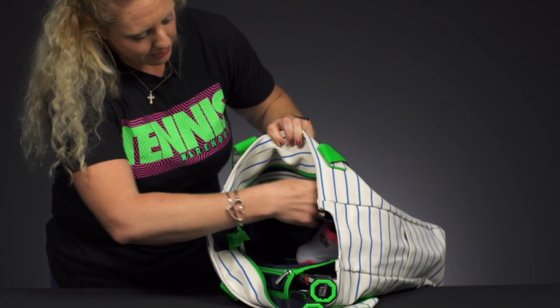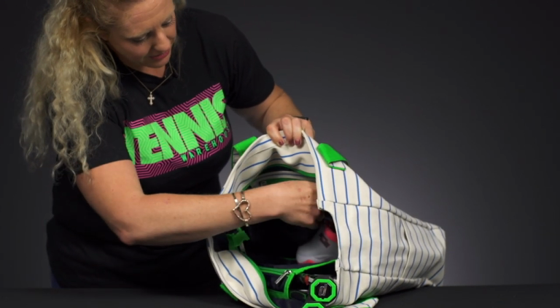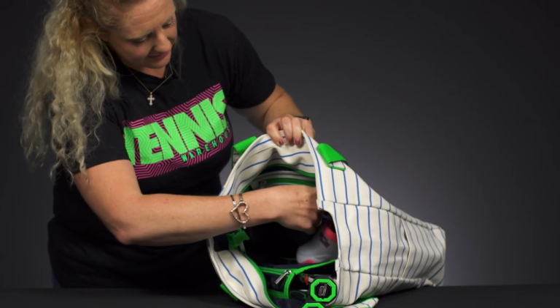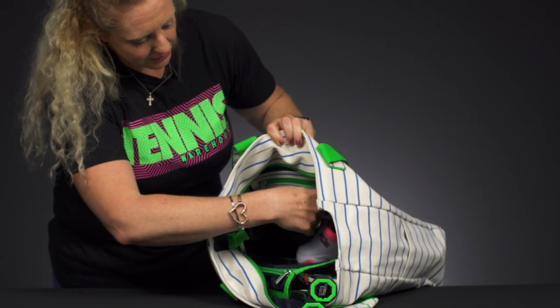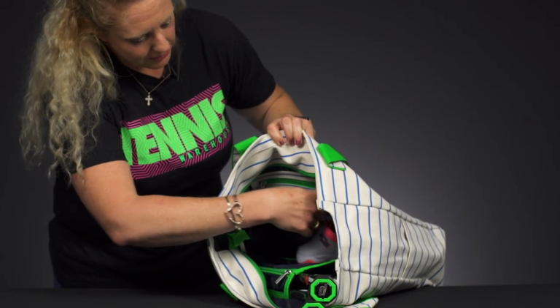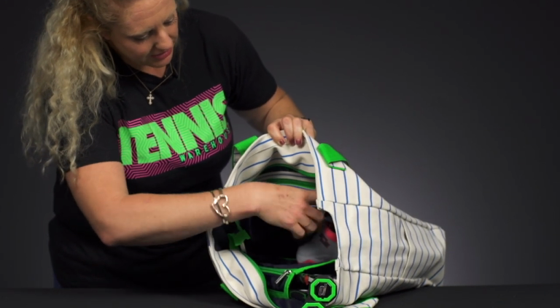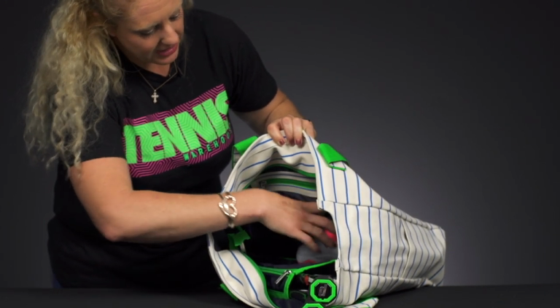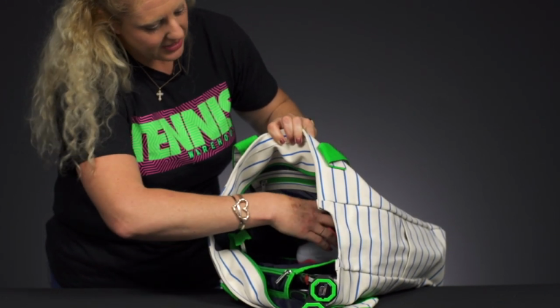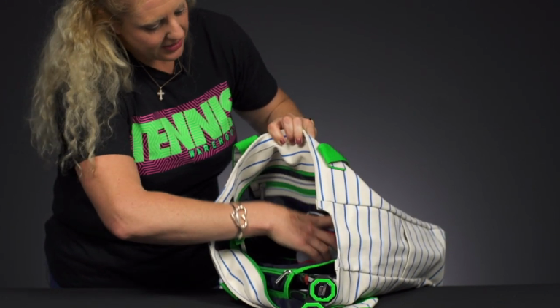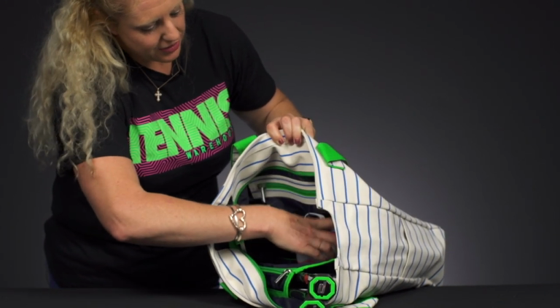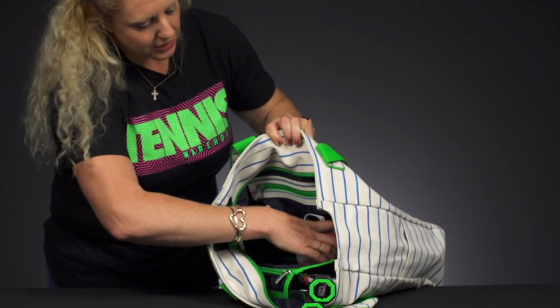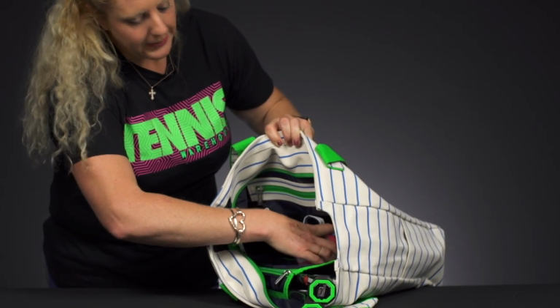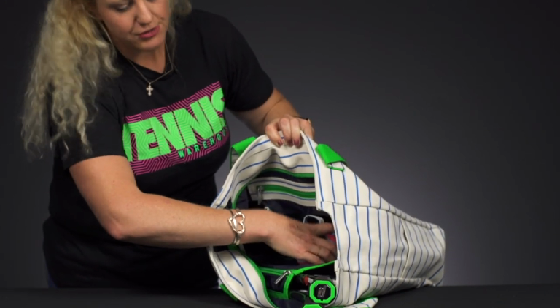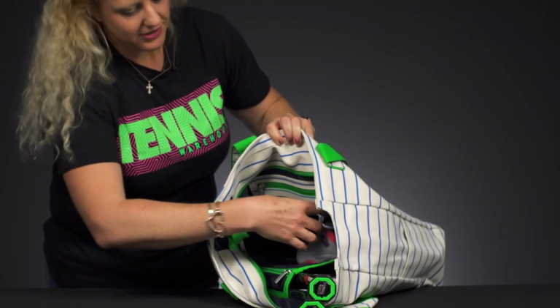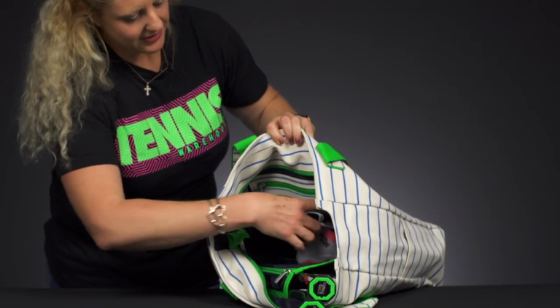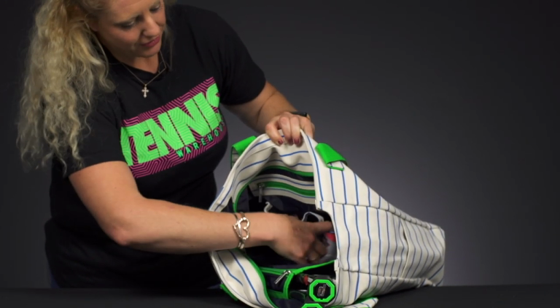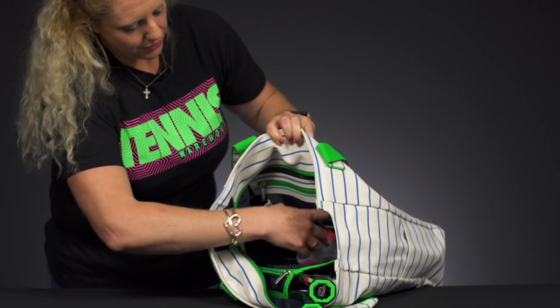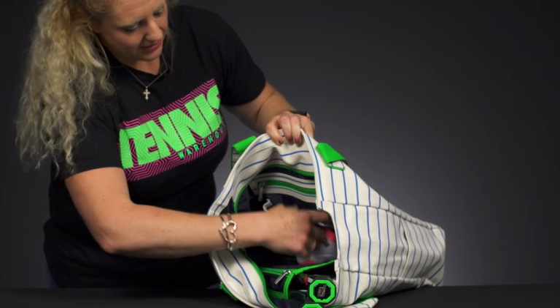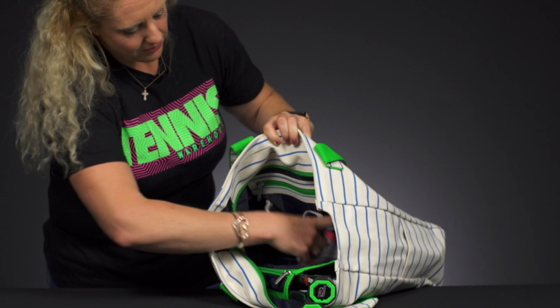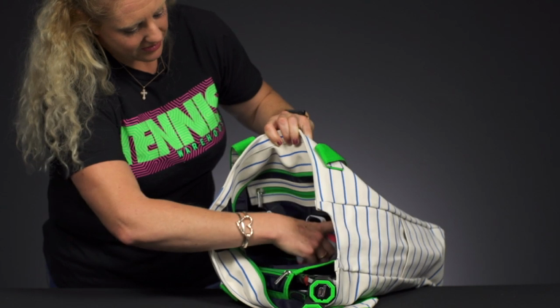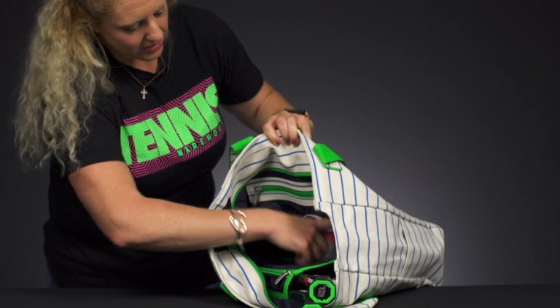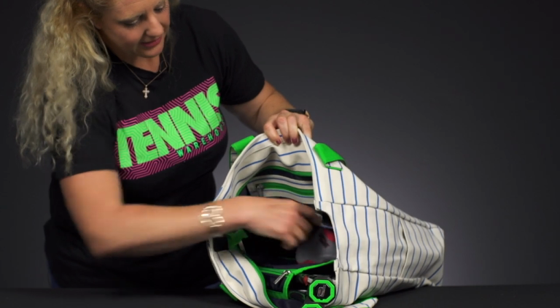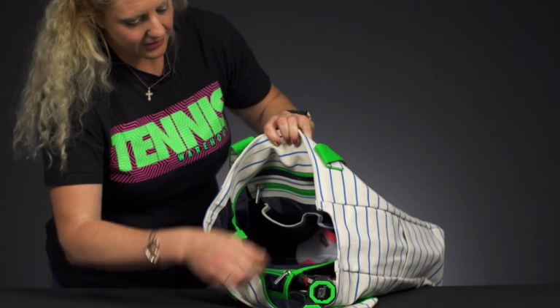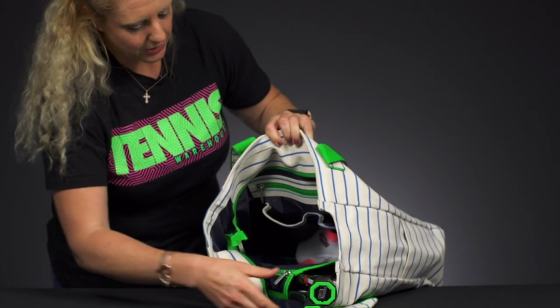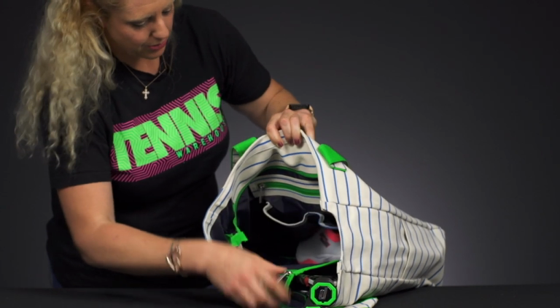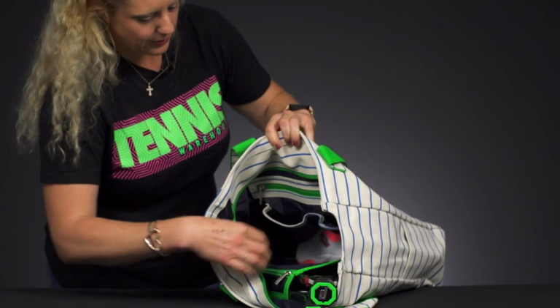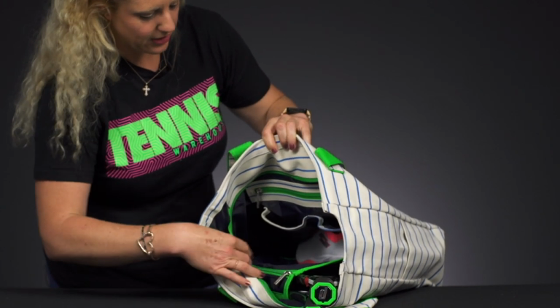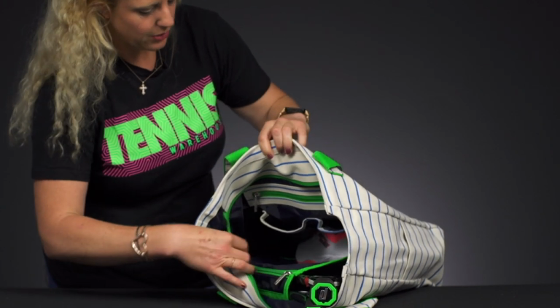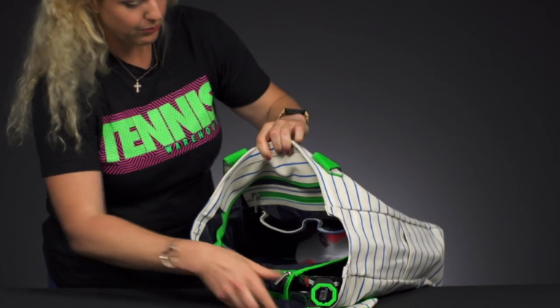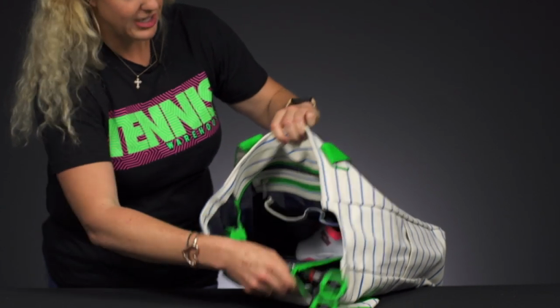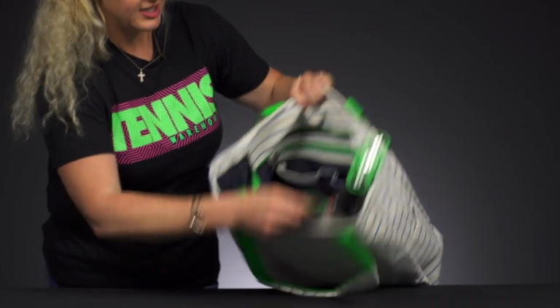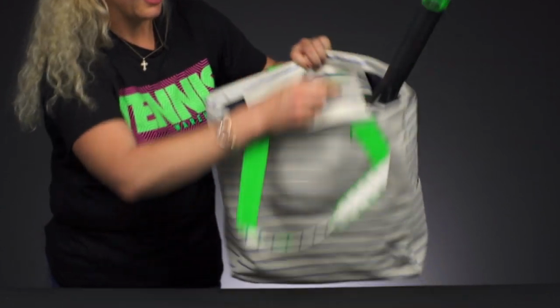There's also a zippered accessory pocket and two little pouches — sunscreen and sunglasses would go well right there.